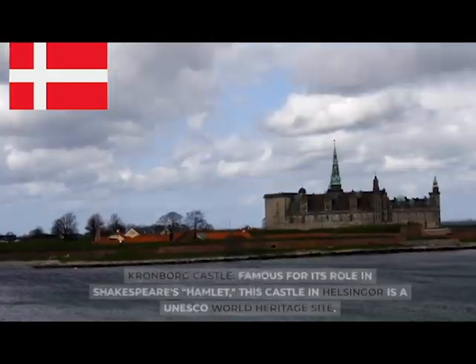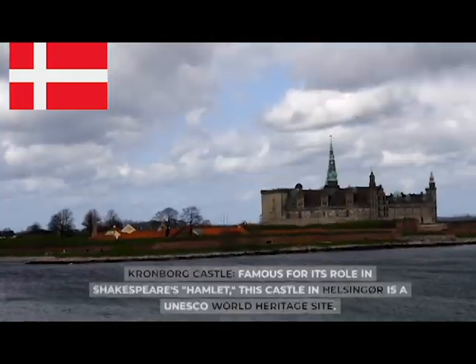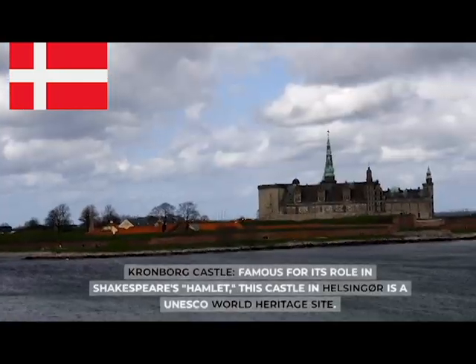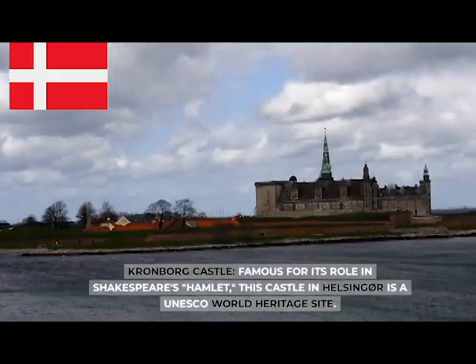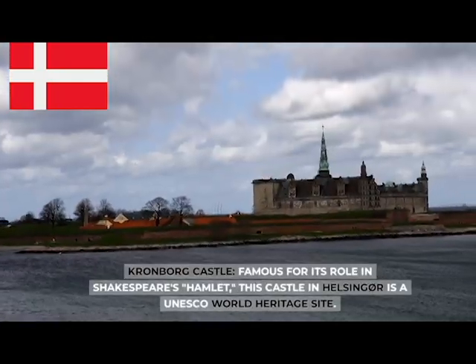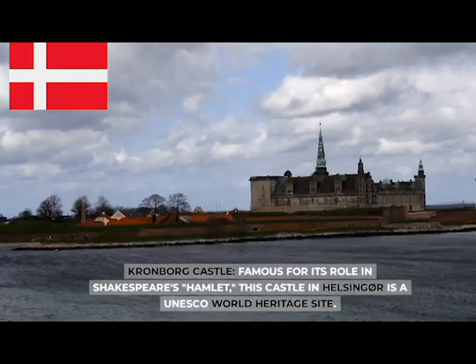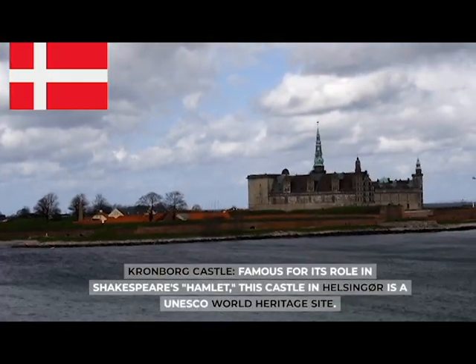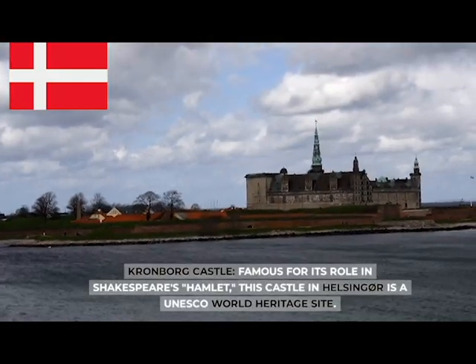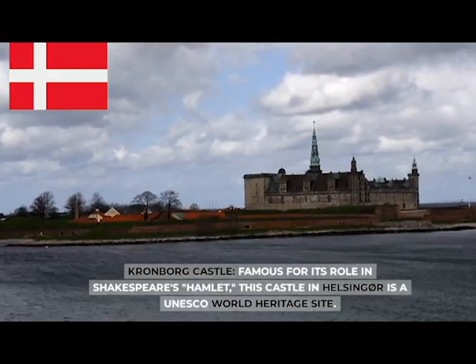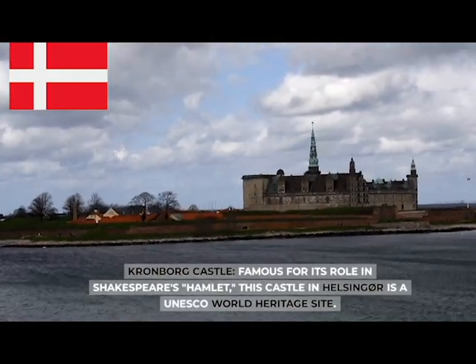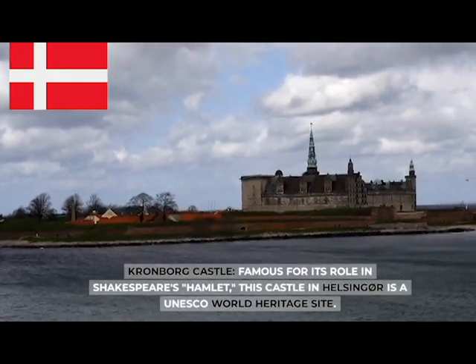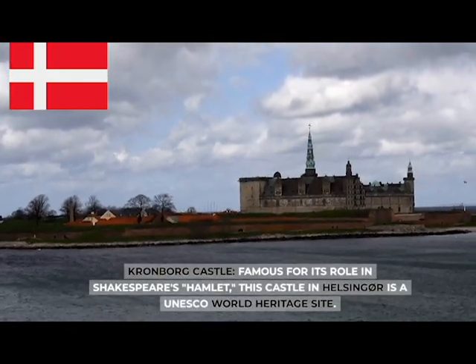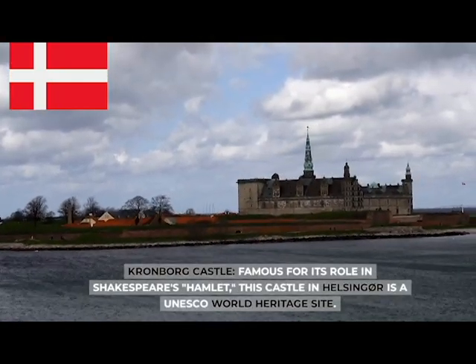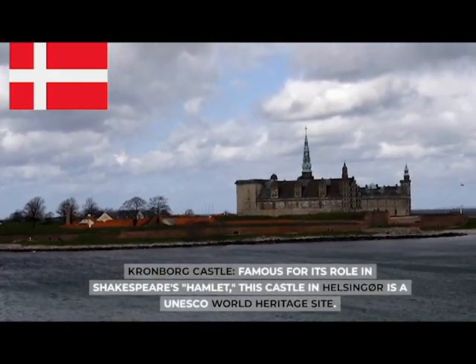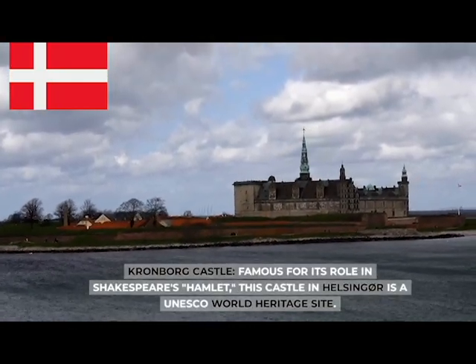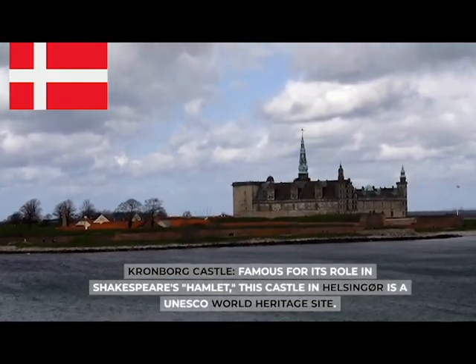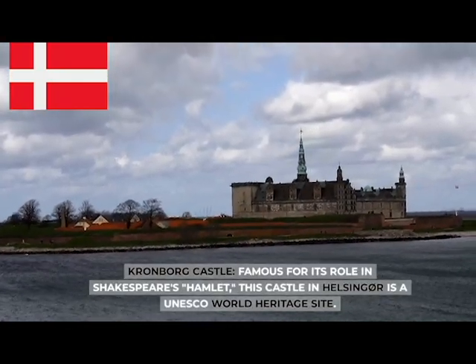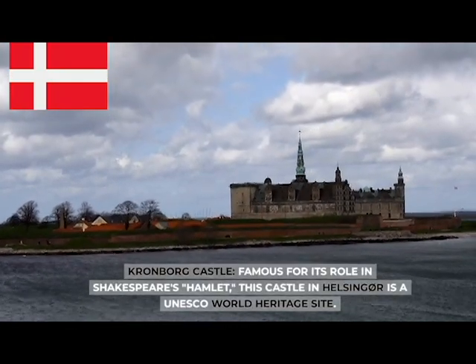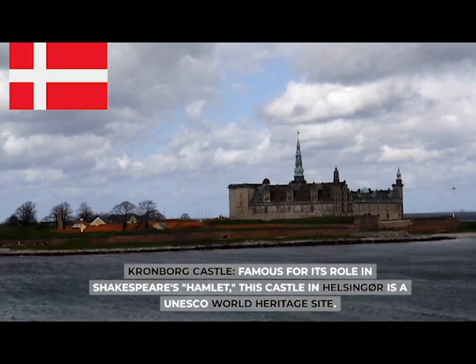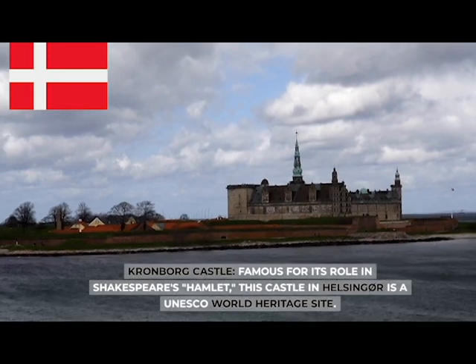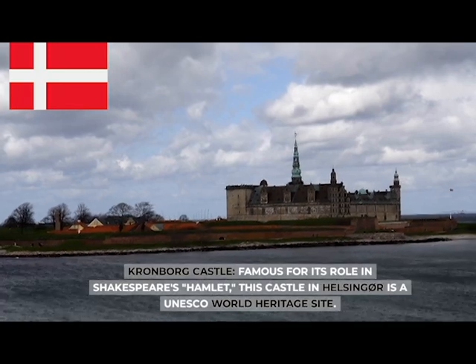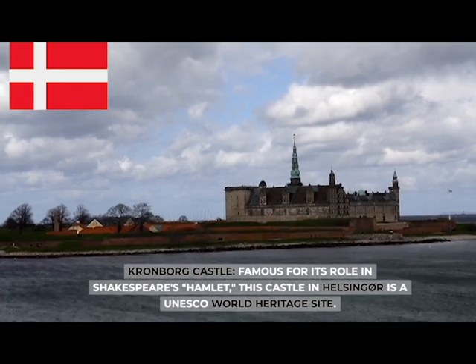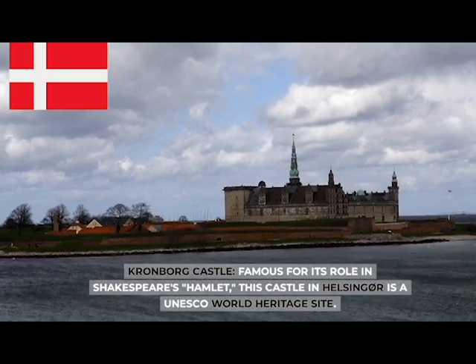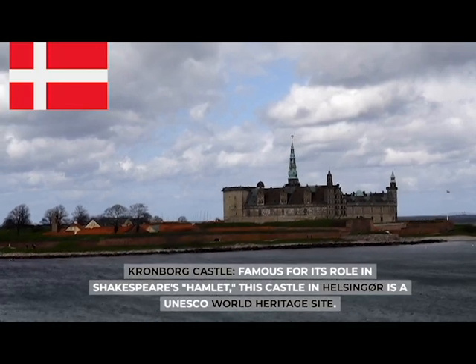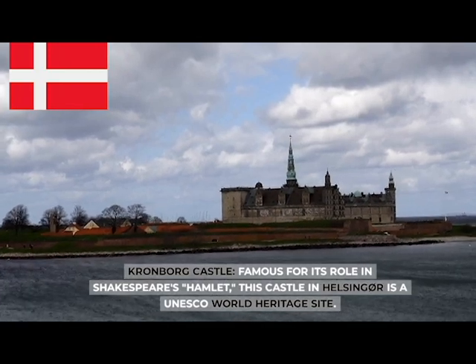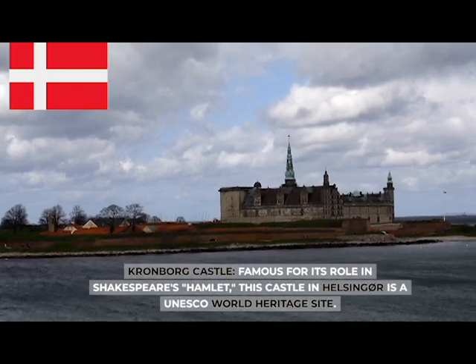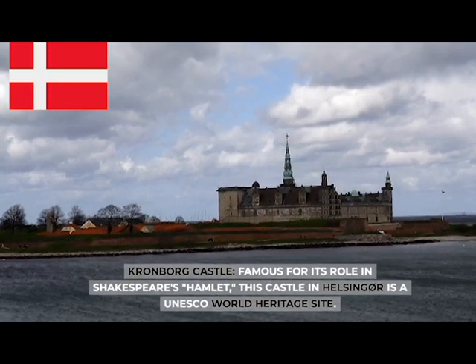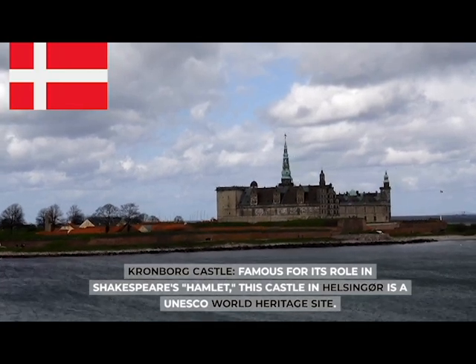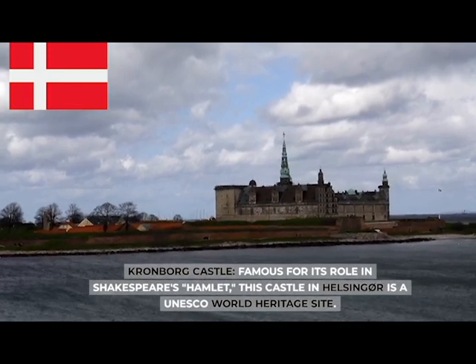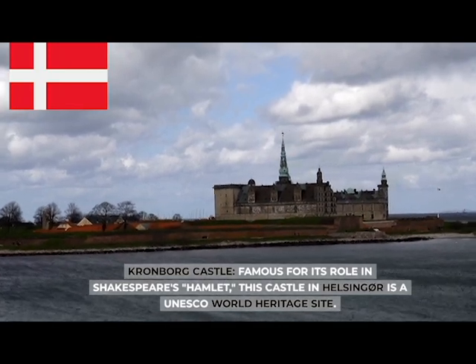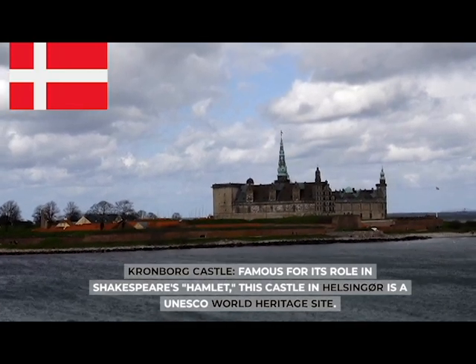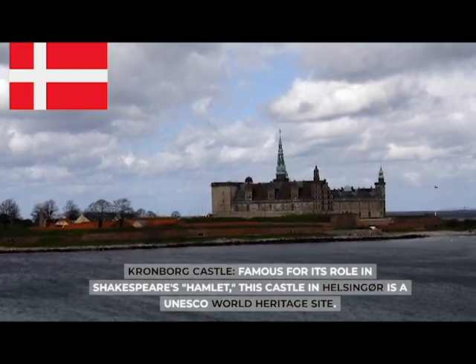Kronborg Castle, famous for its role in Shakespeare's Hamlet, this castle in Helsingør is a UNESCO World Heritage Site.